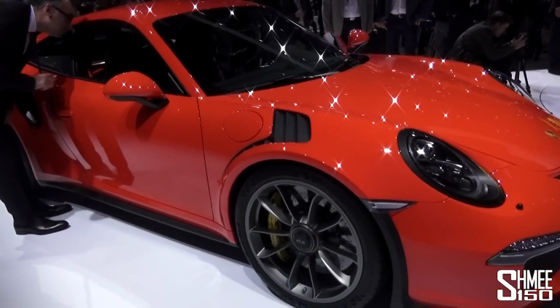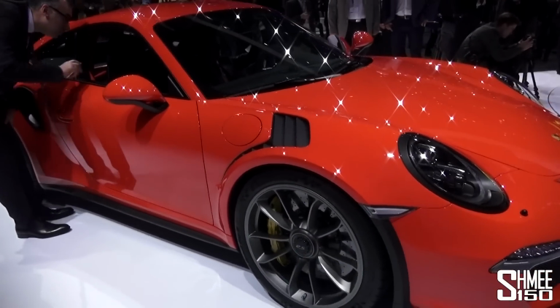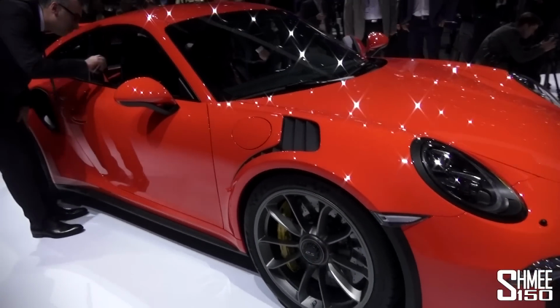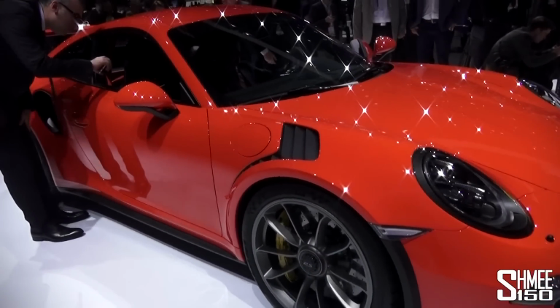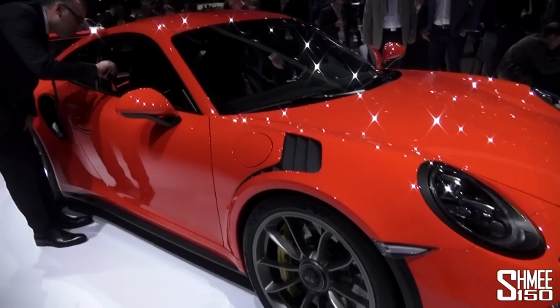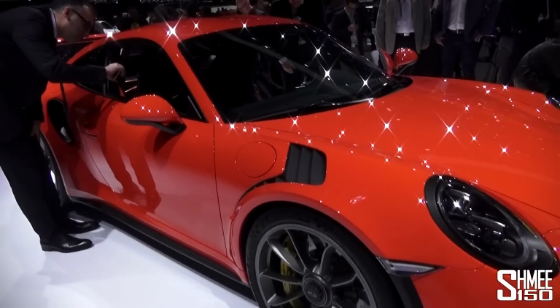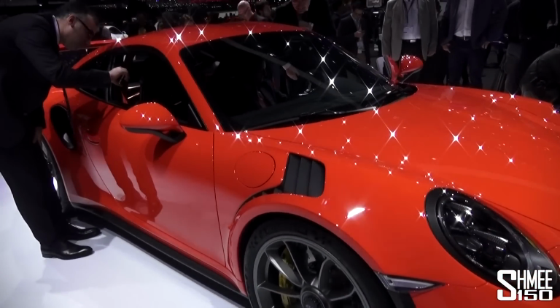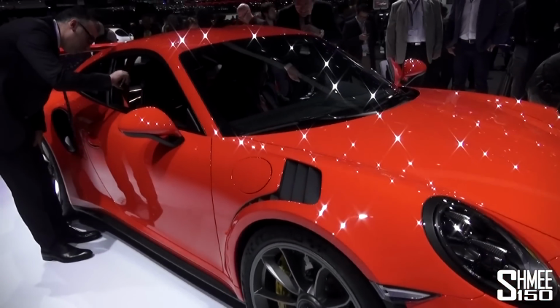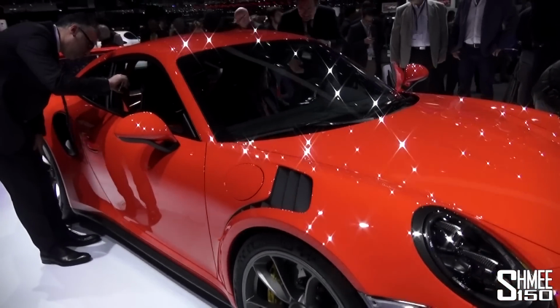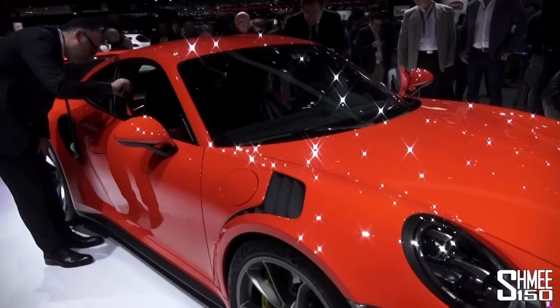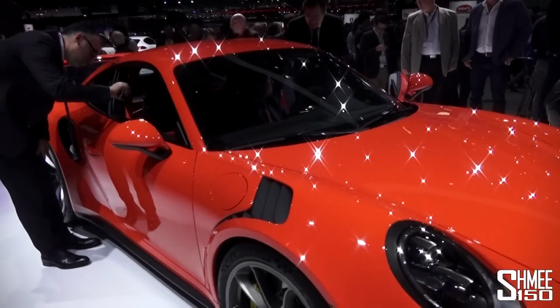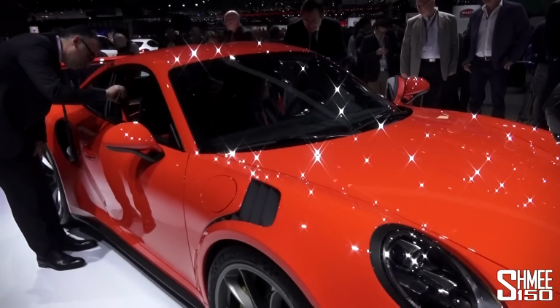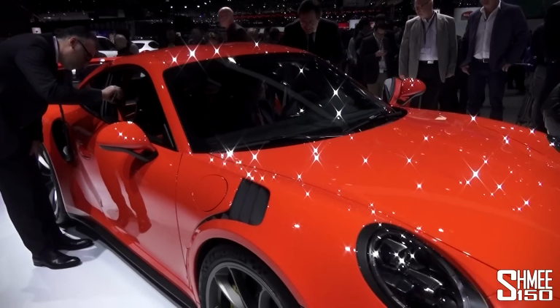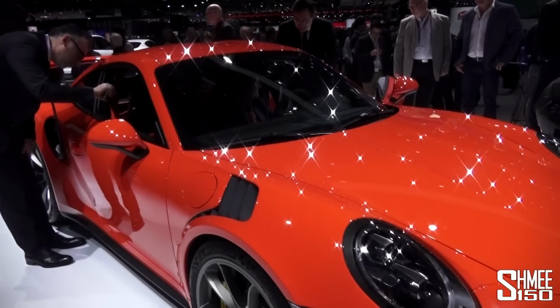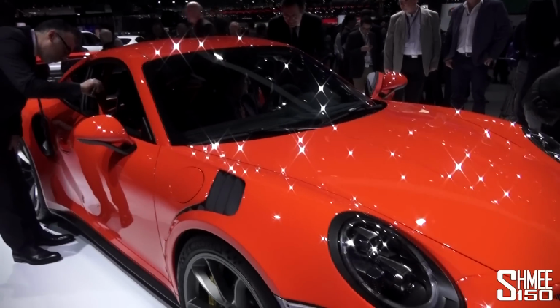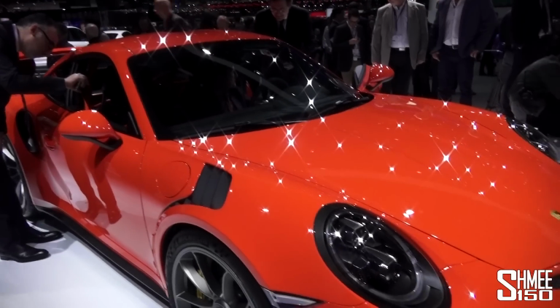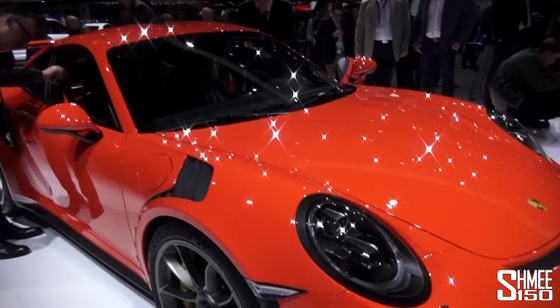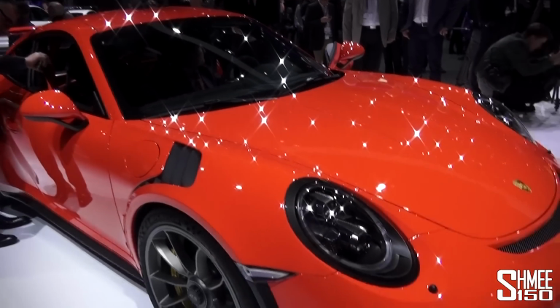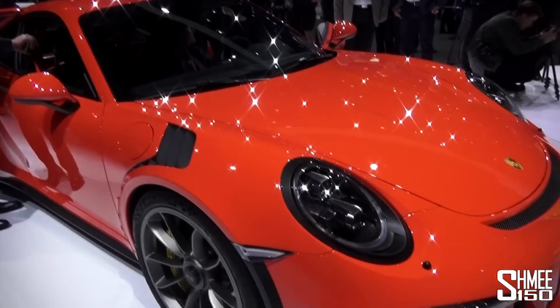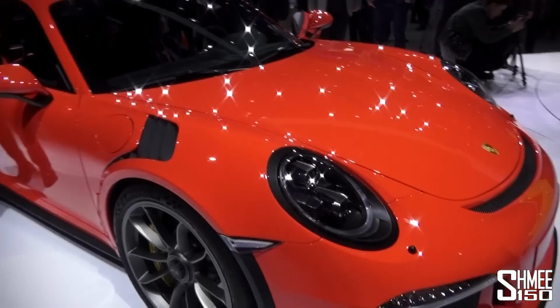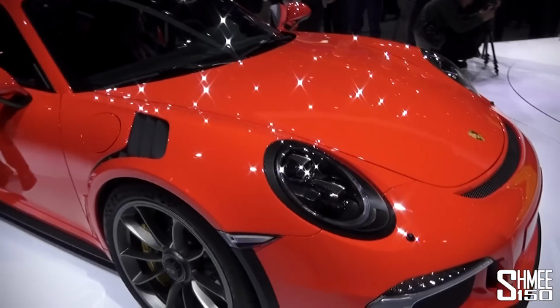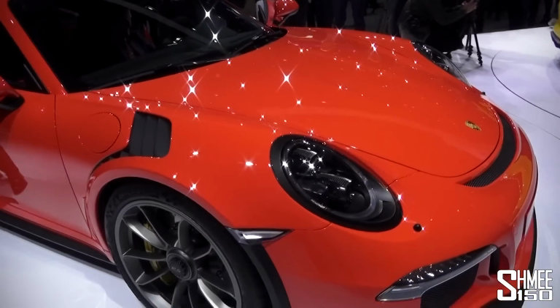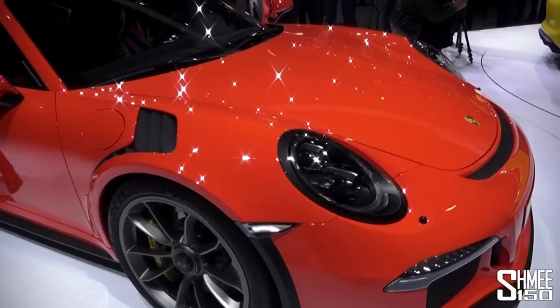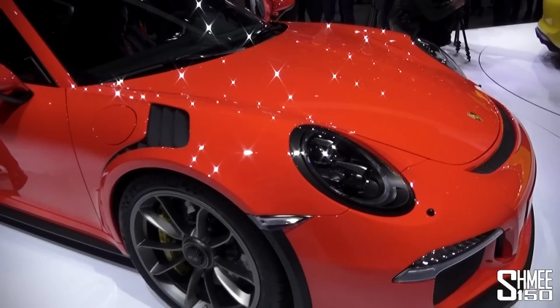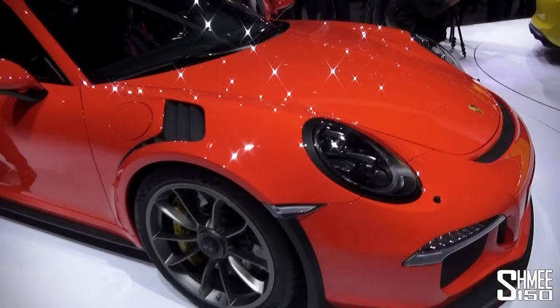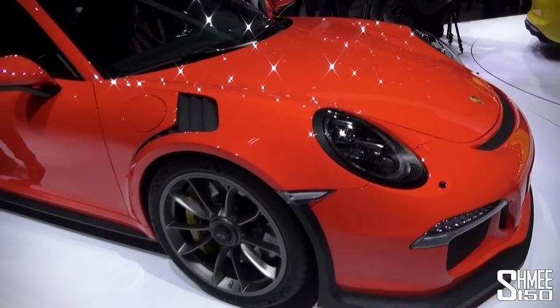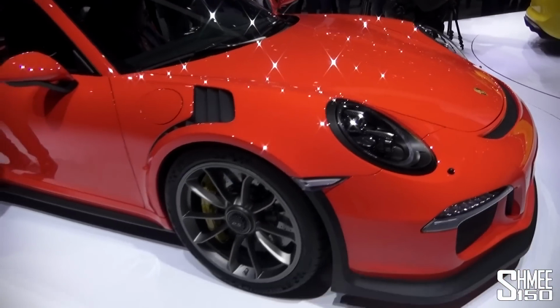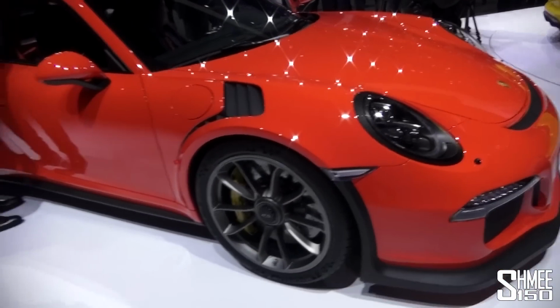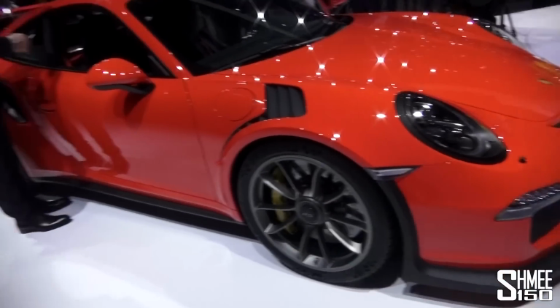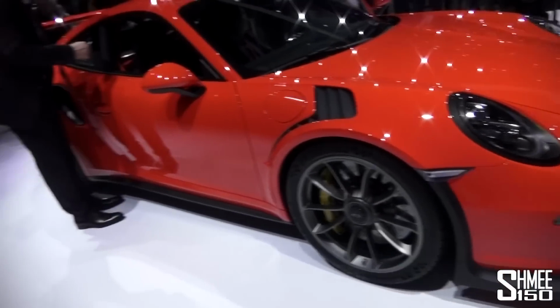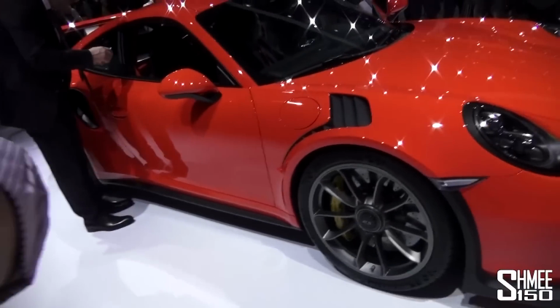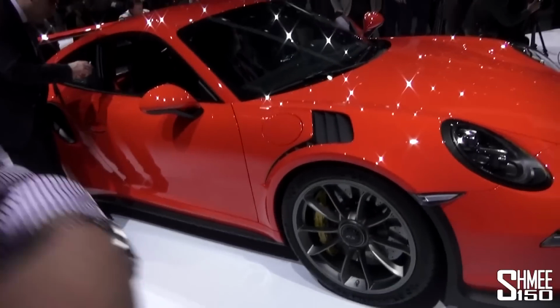And there we go — my first look at the new Porsche 911 GT3 RS.